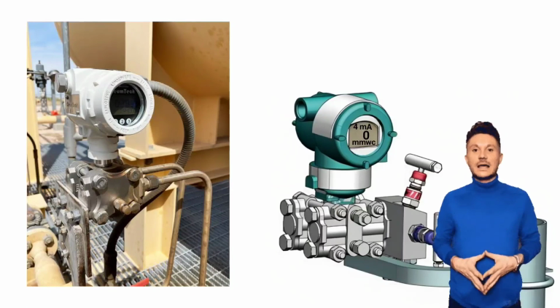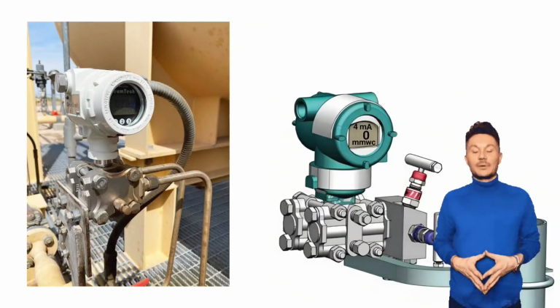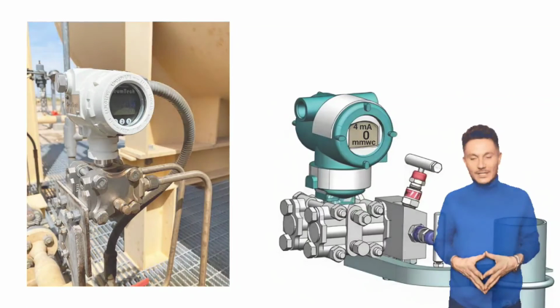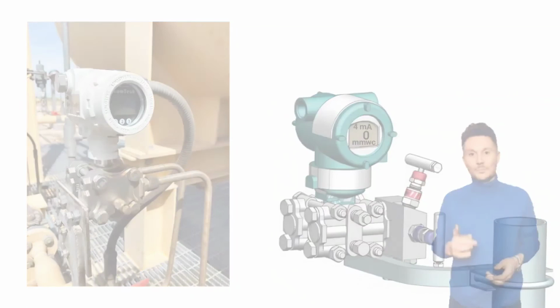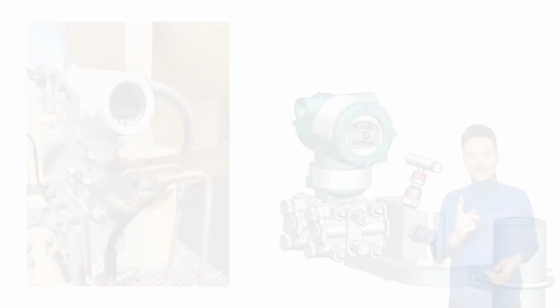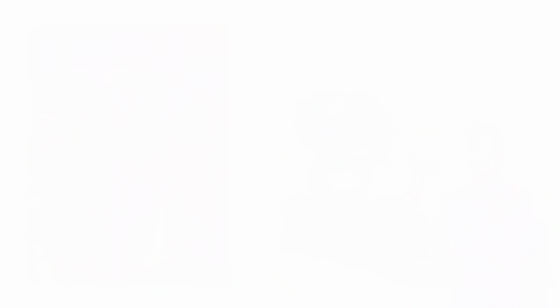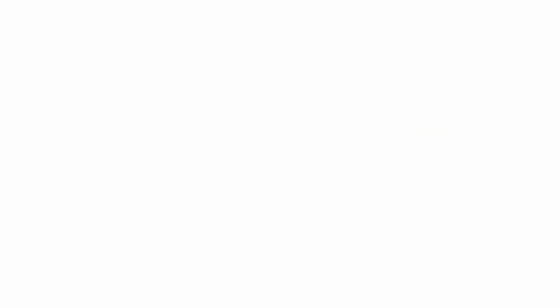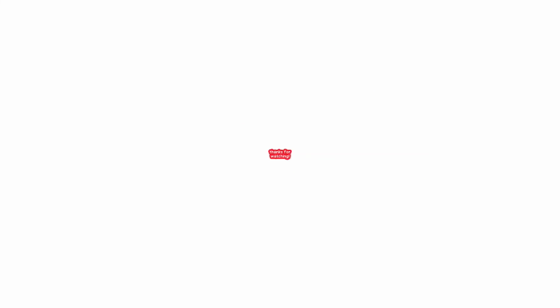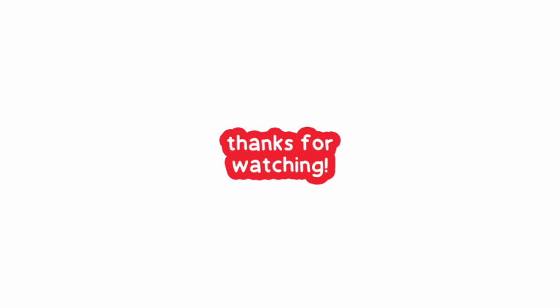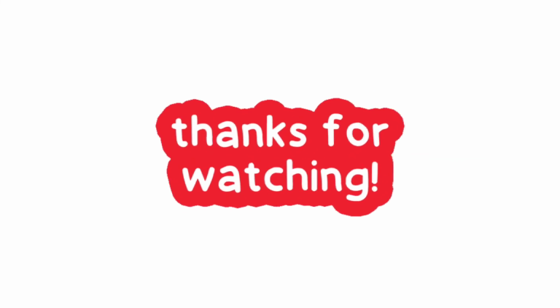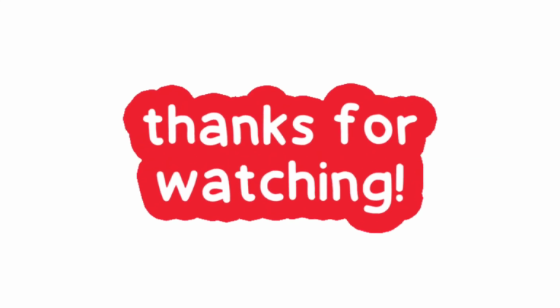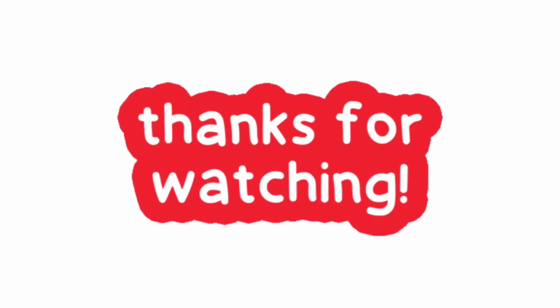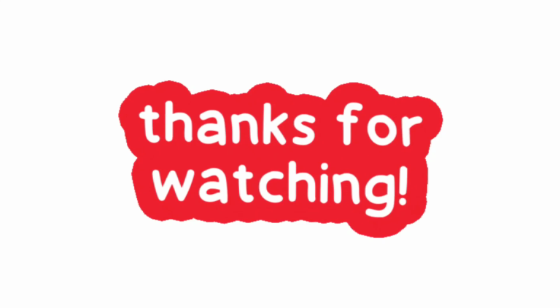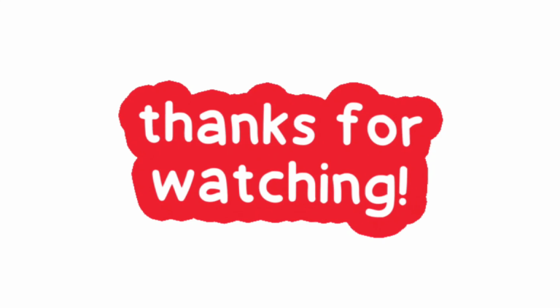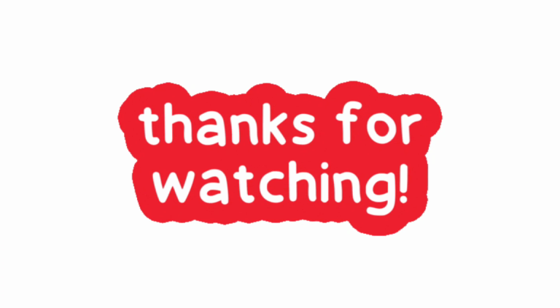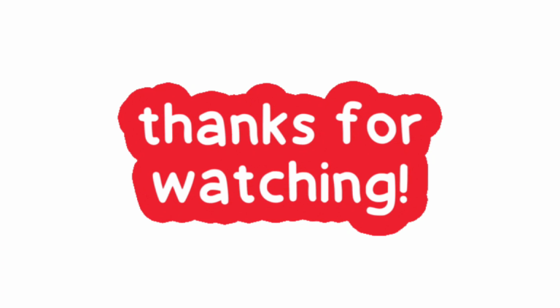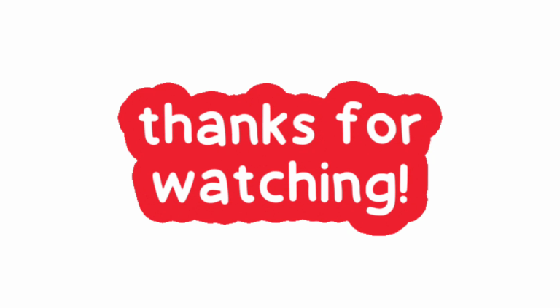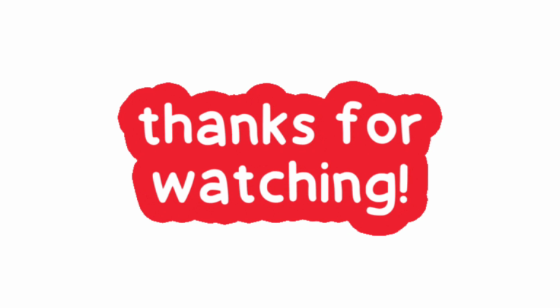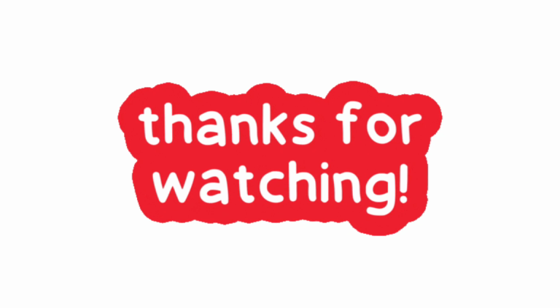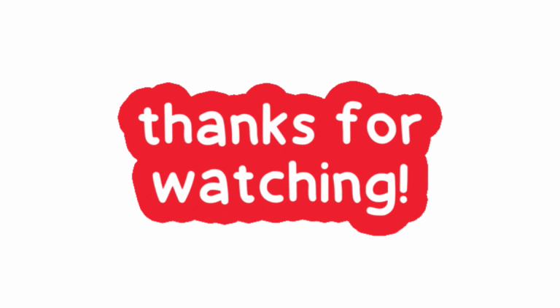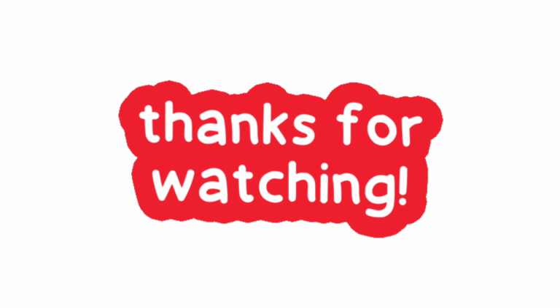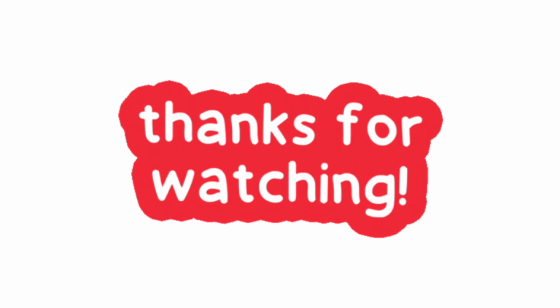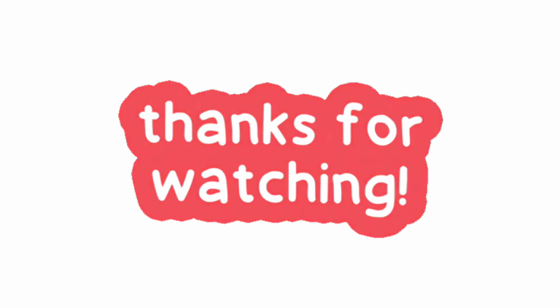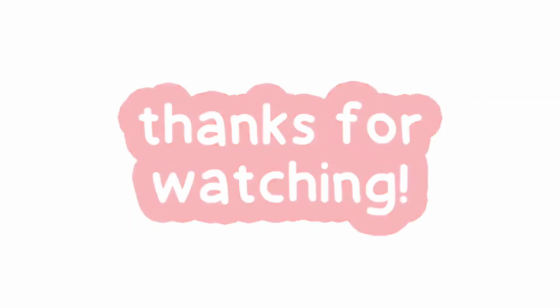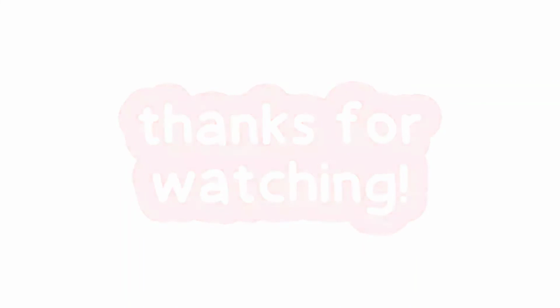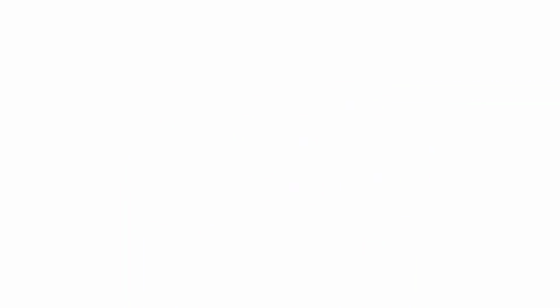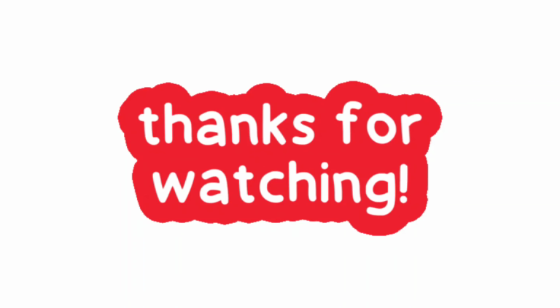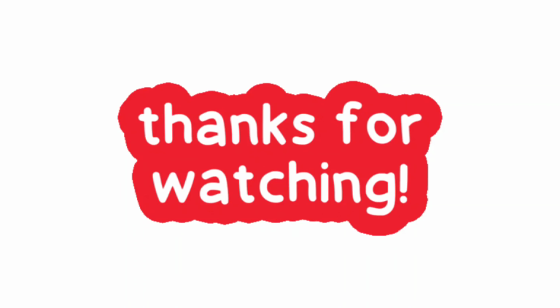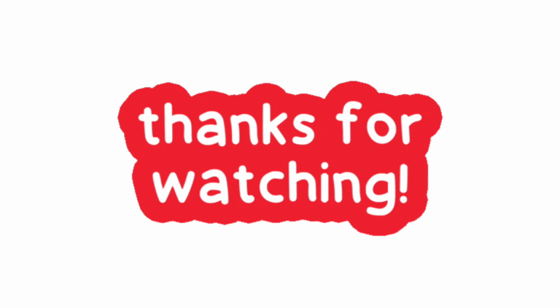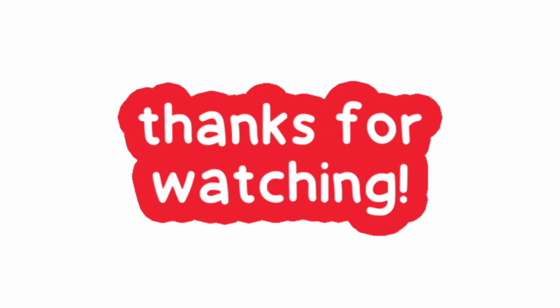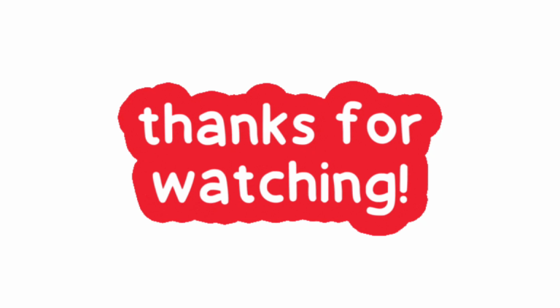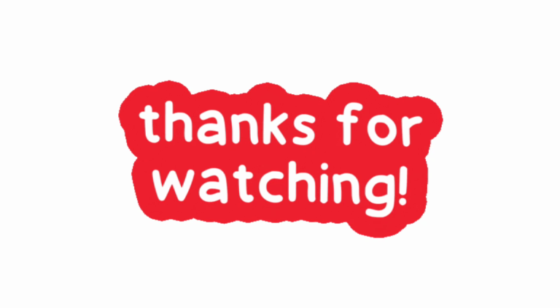So that was our video. Thanks for watching. Press the bell icon for more updates.